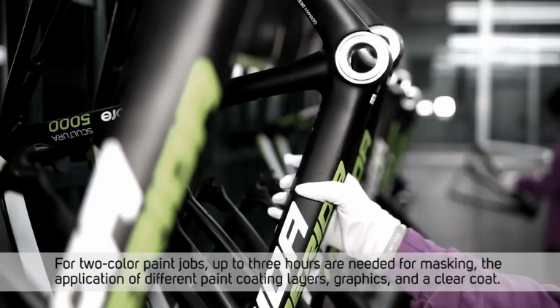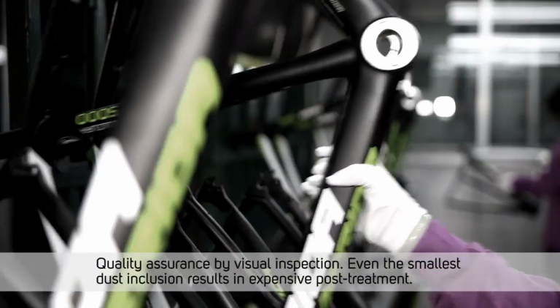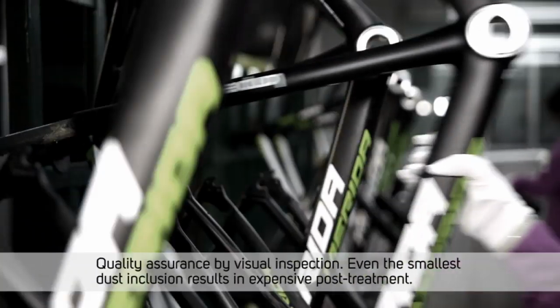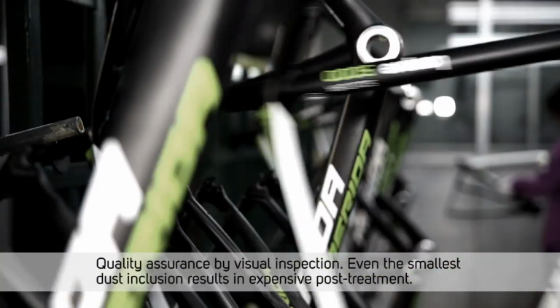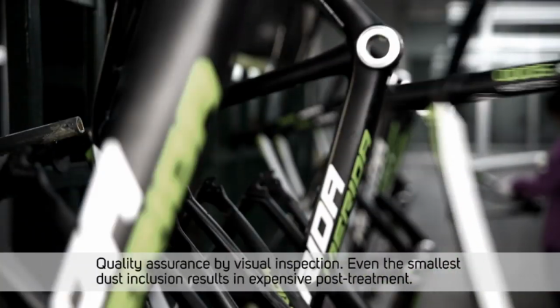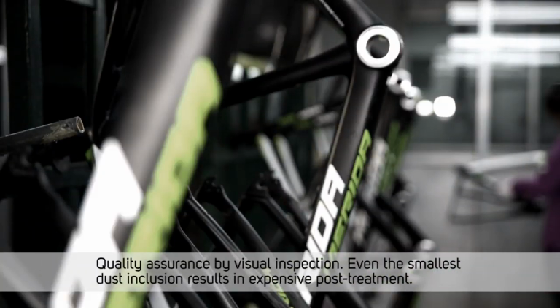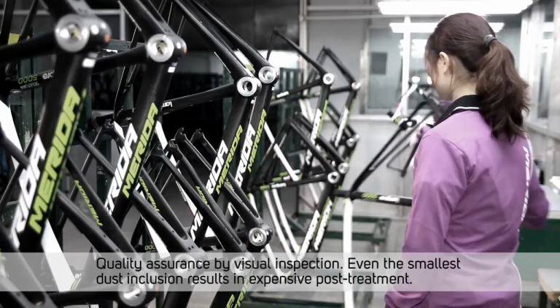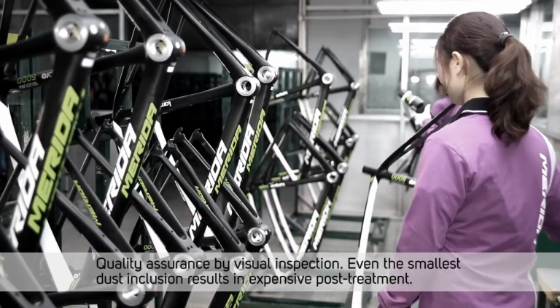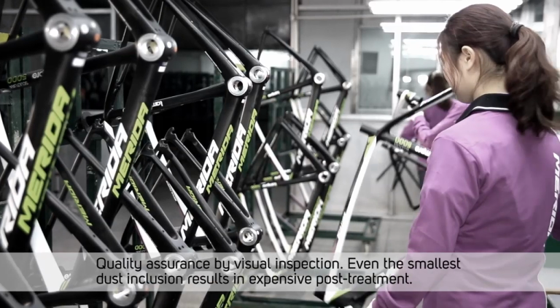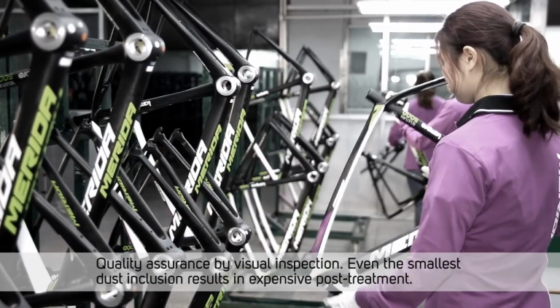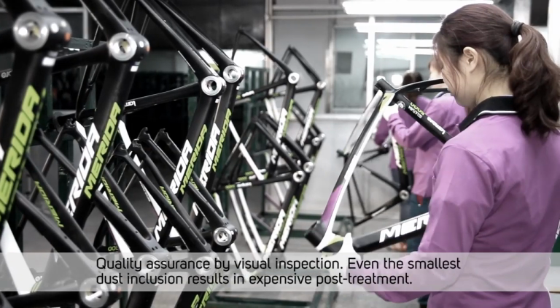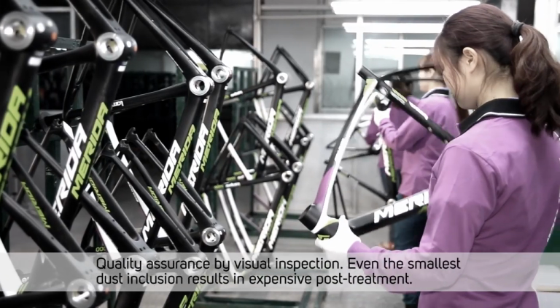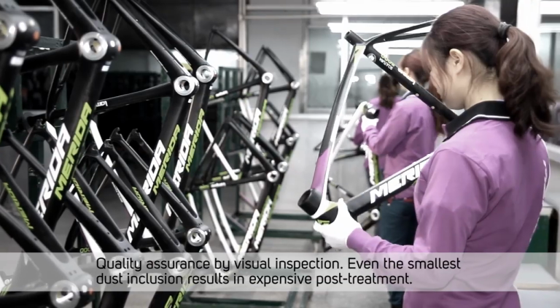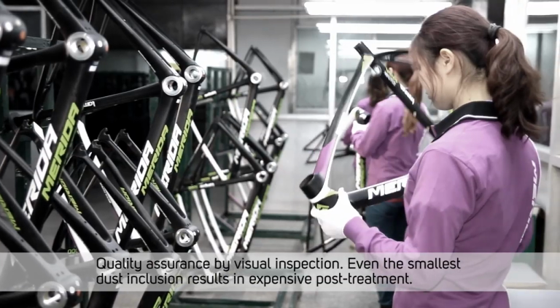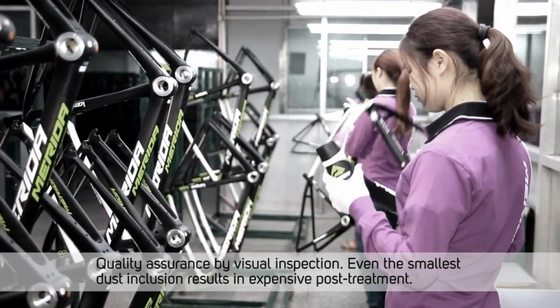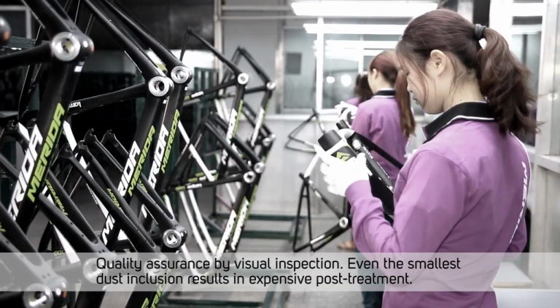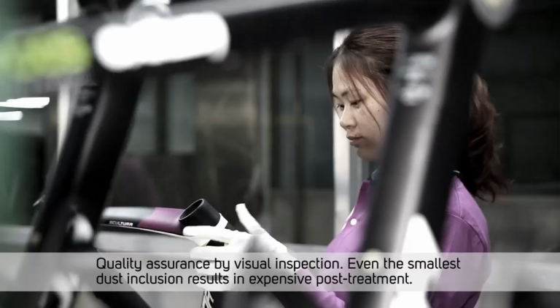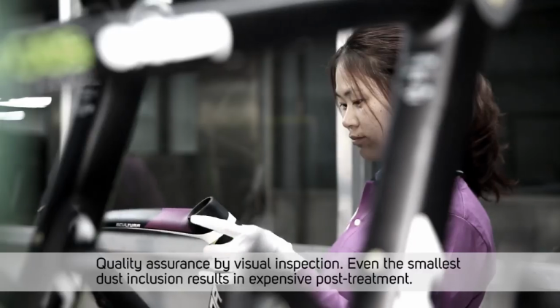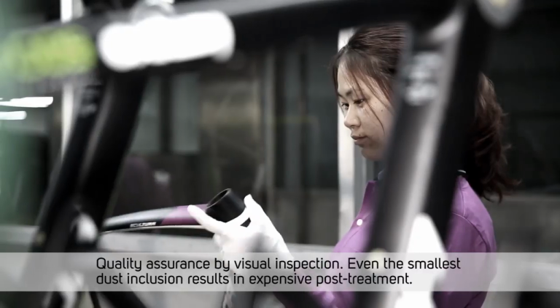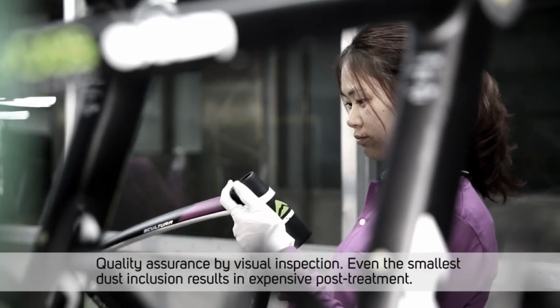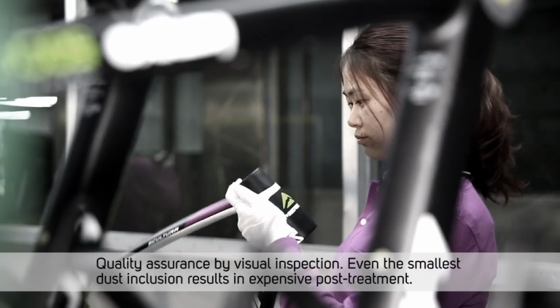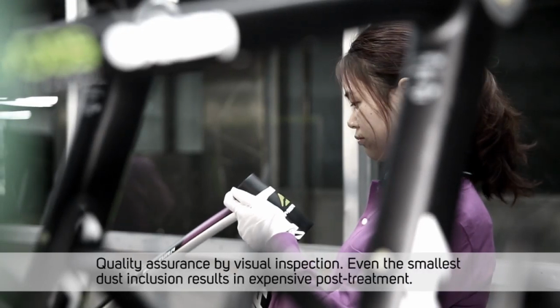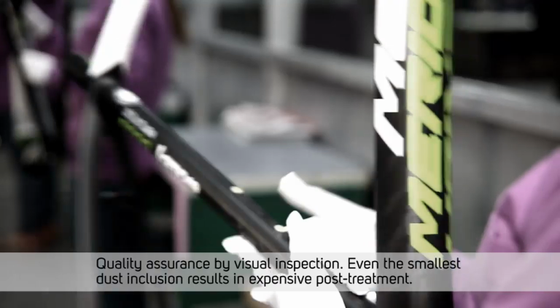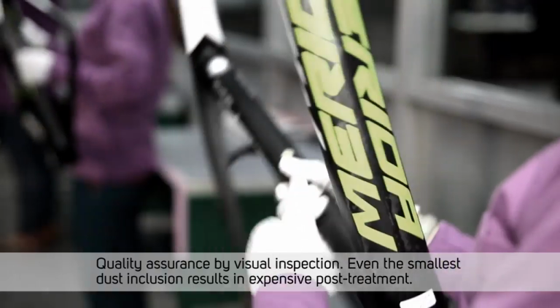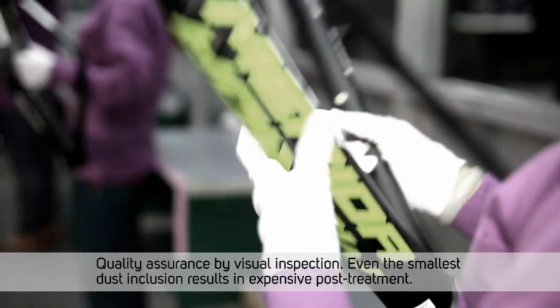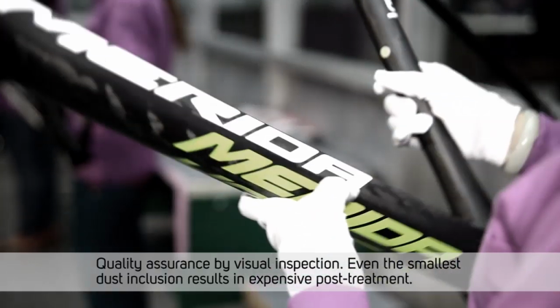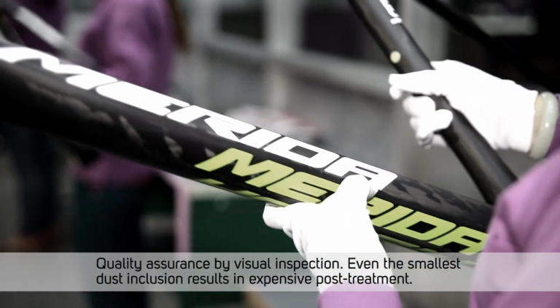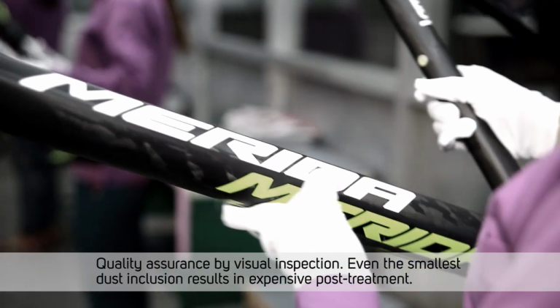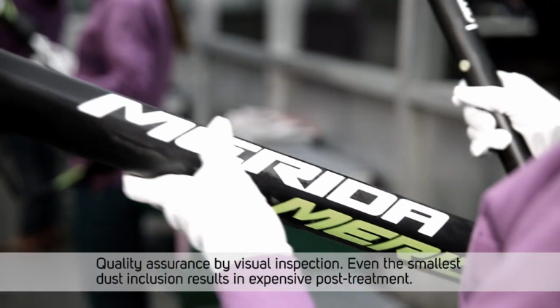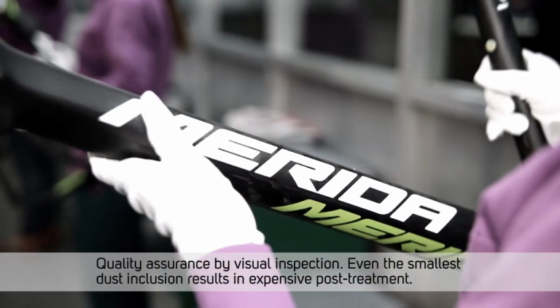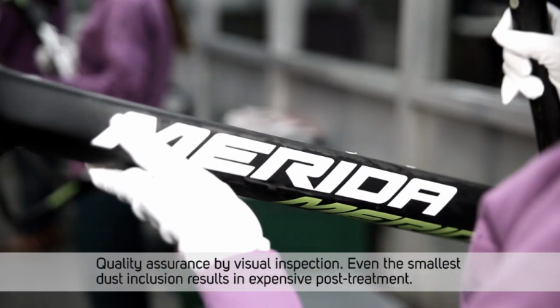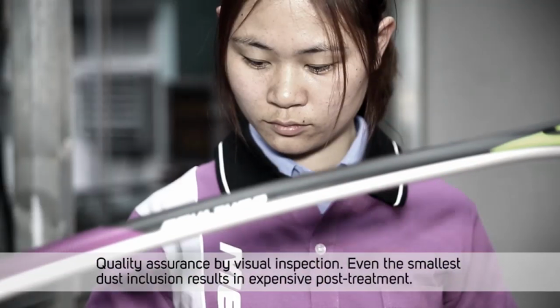Quality assurance by visual inspection. Even the smallest dust inclusion results in expensive post-treatment.